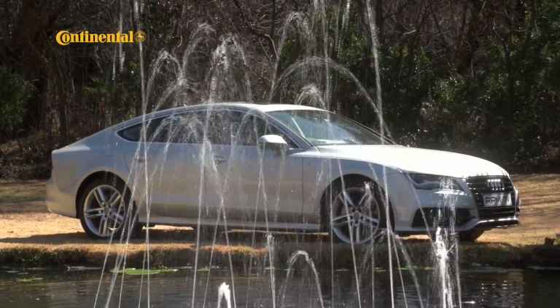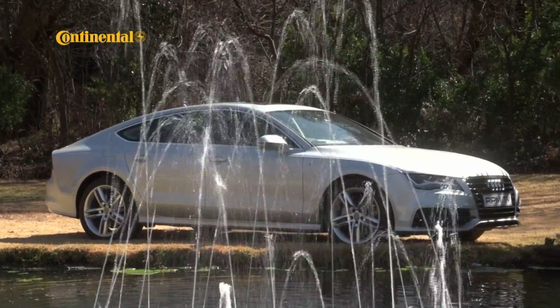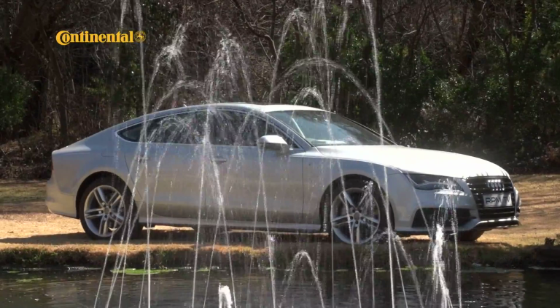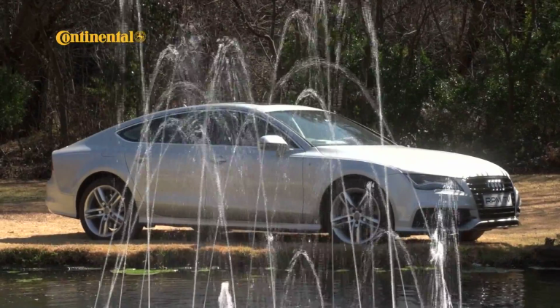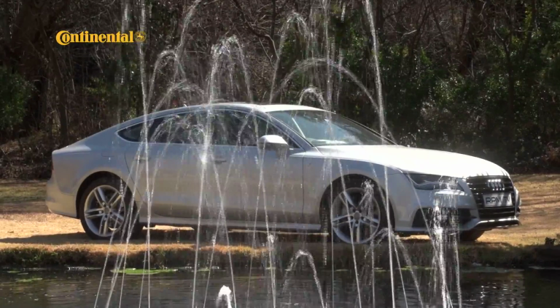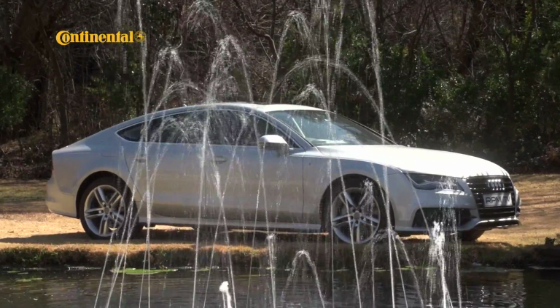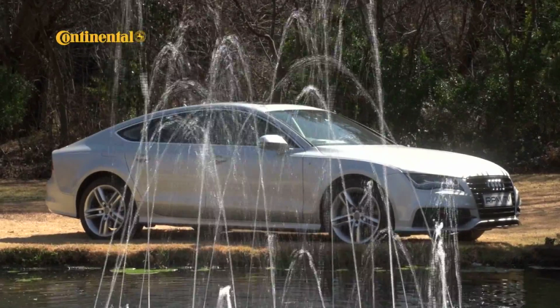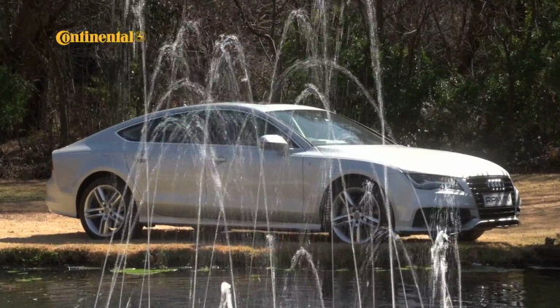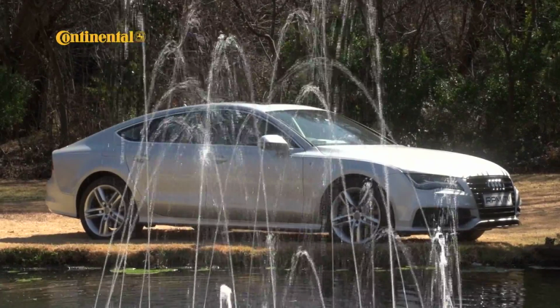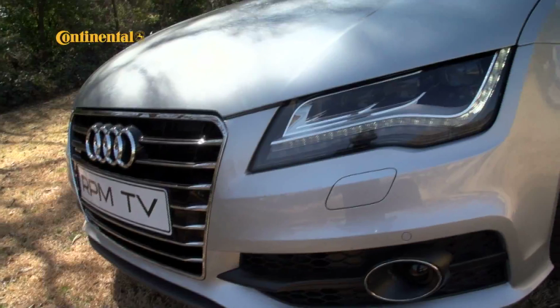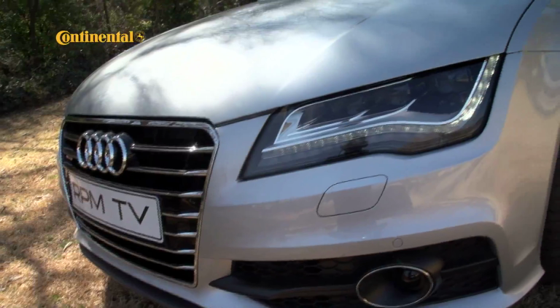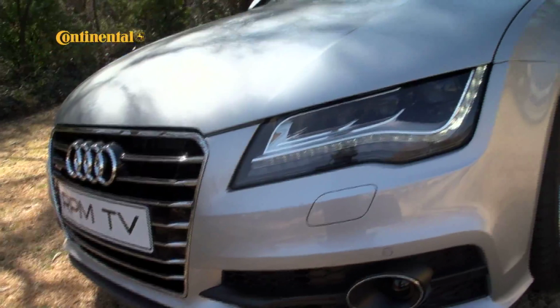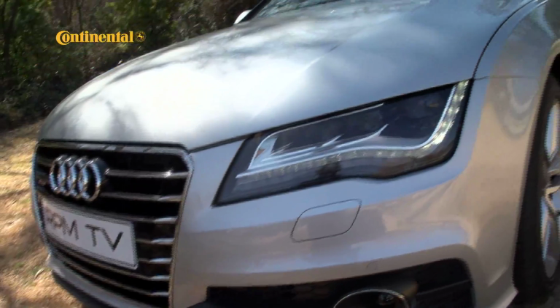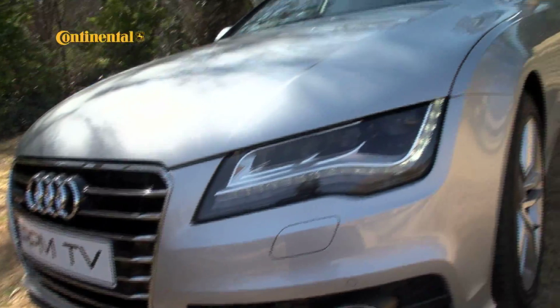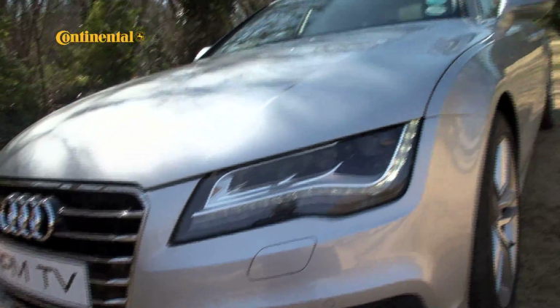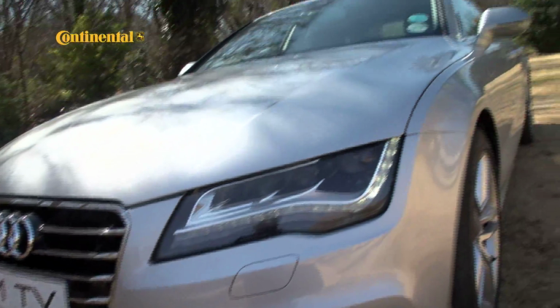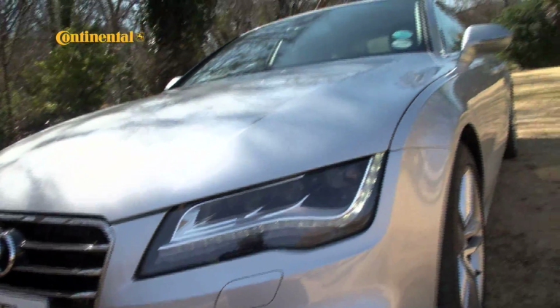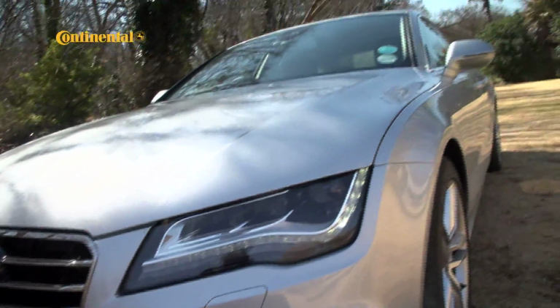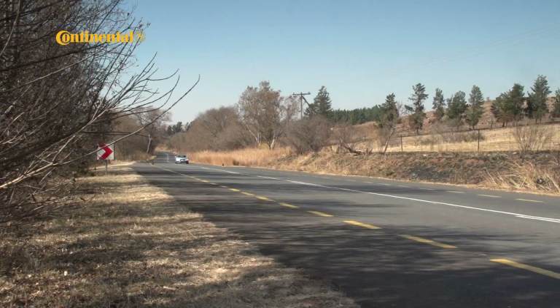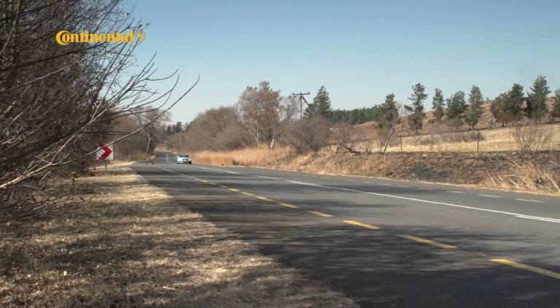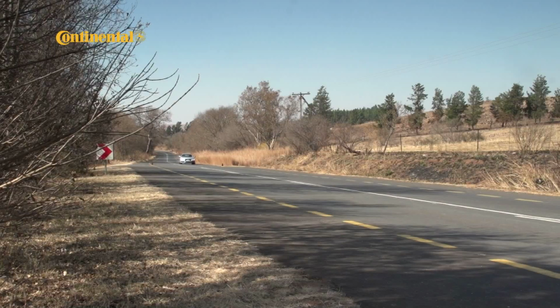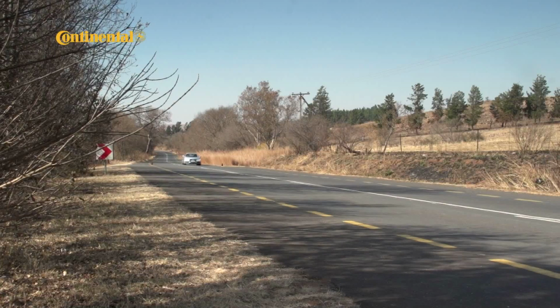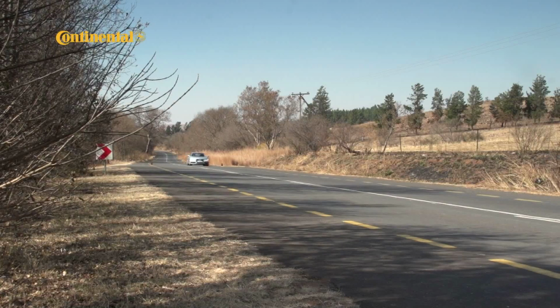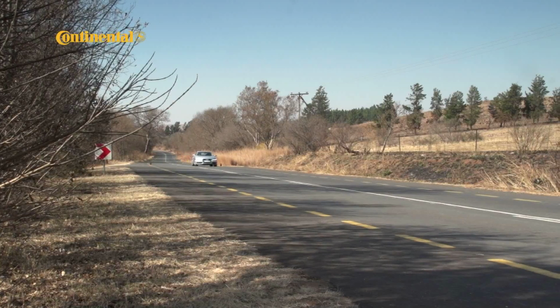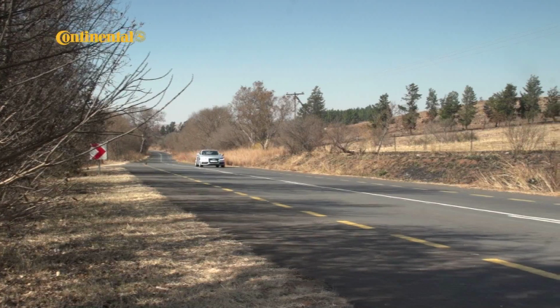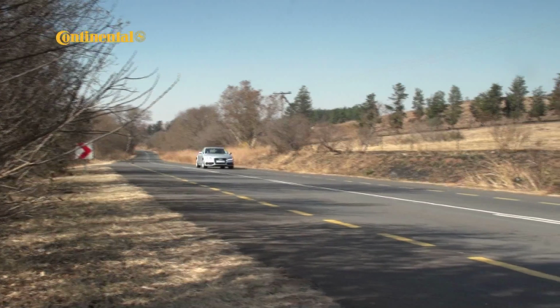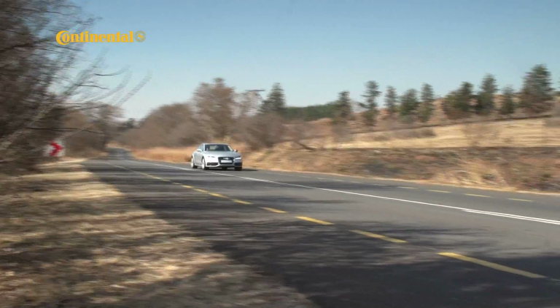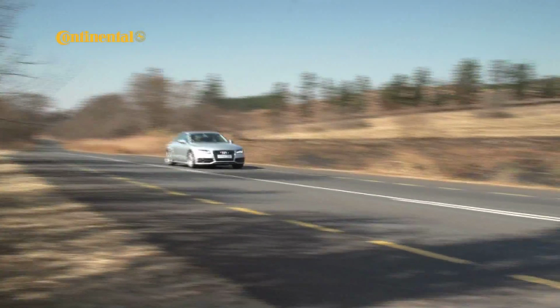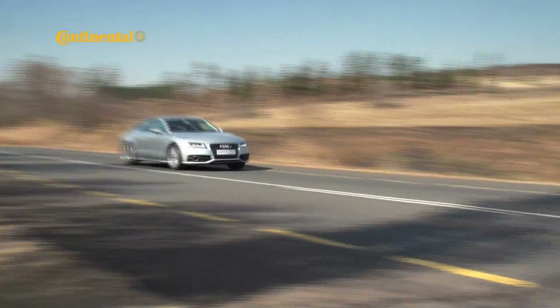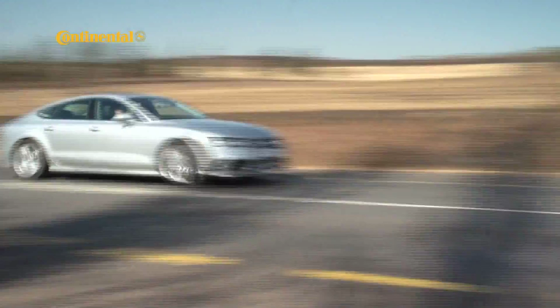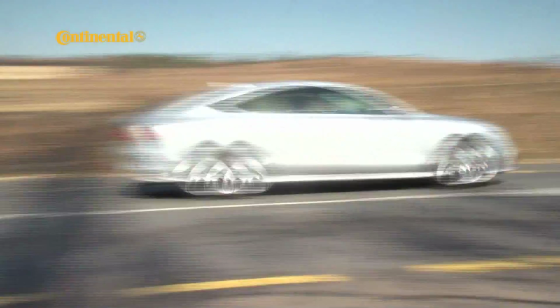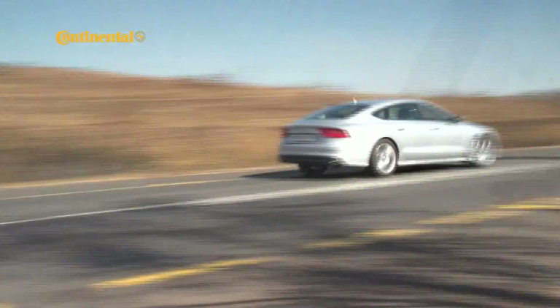Service intervals in the A7 are 30,000 kilometers, so this checkup will be an oil change and a general once-over rather than a full service.